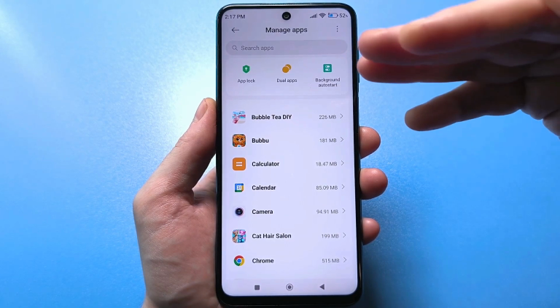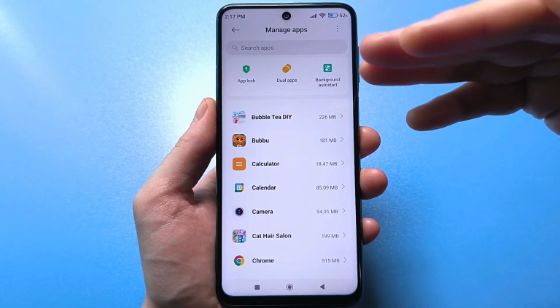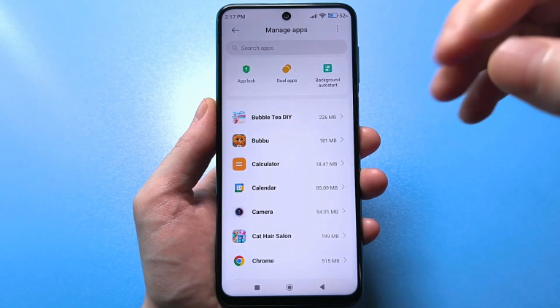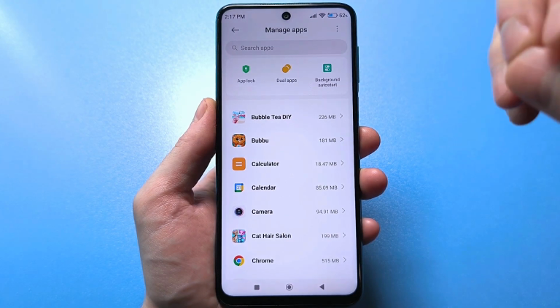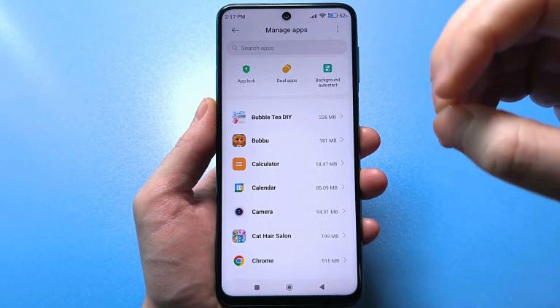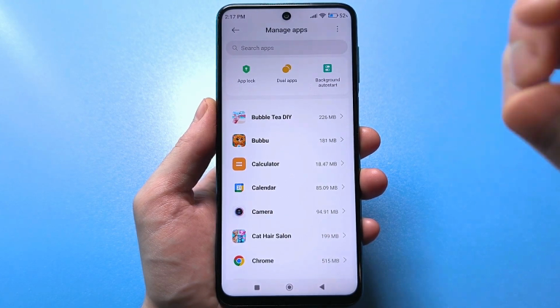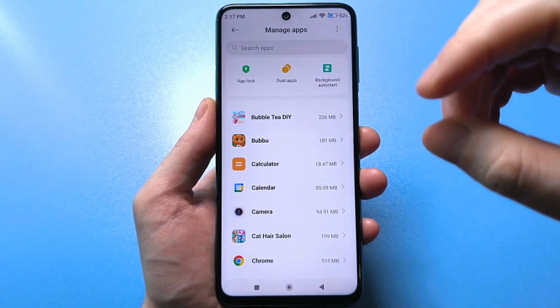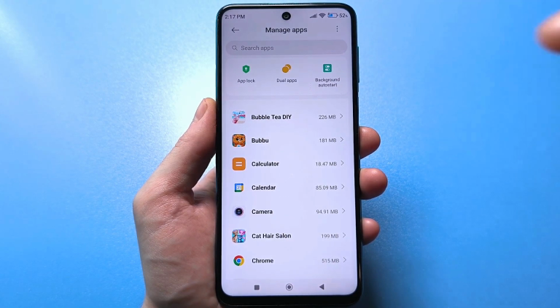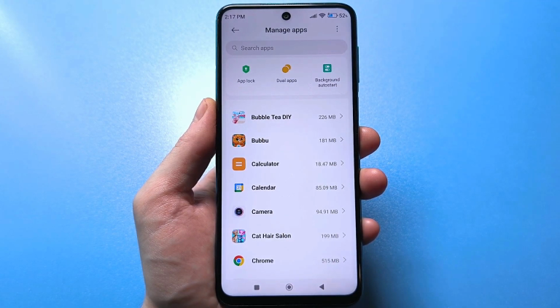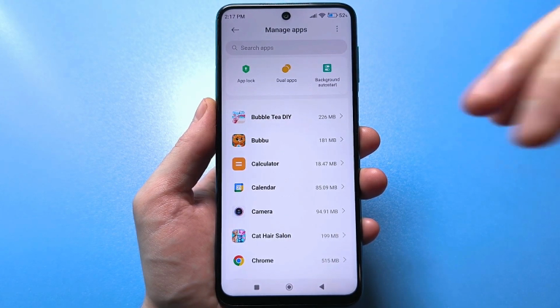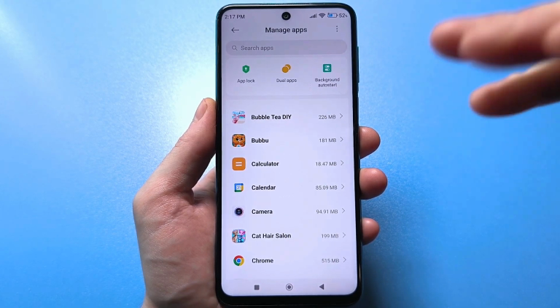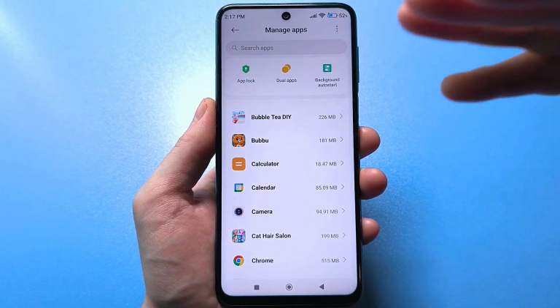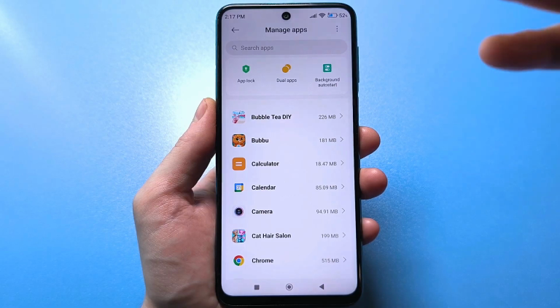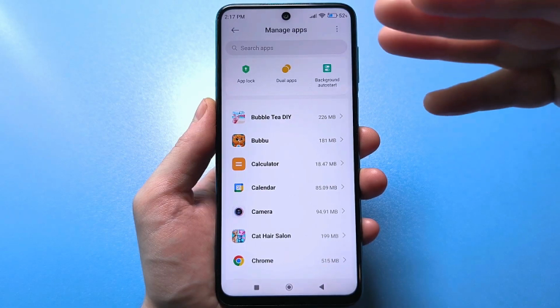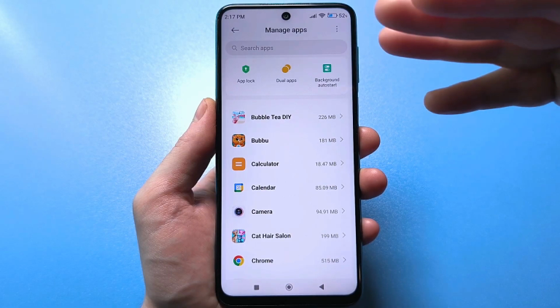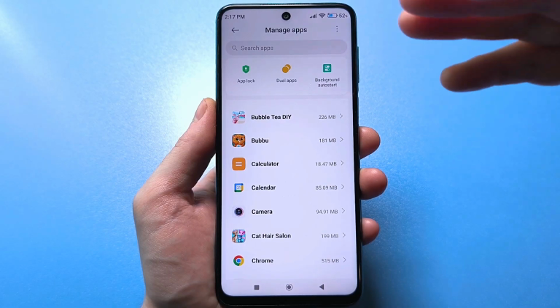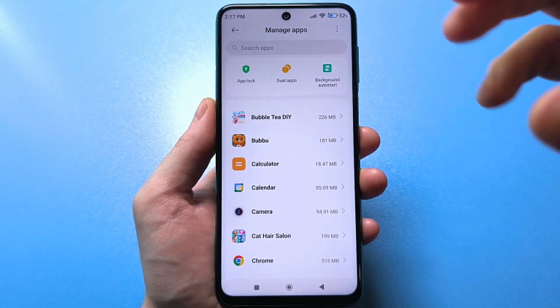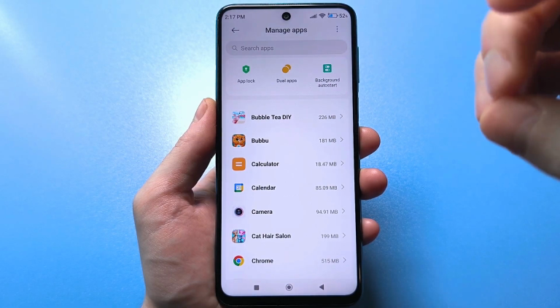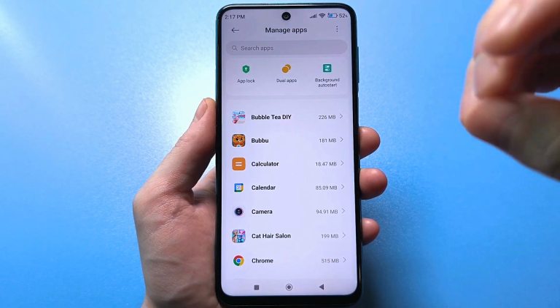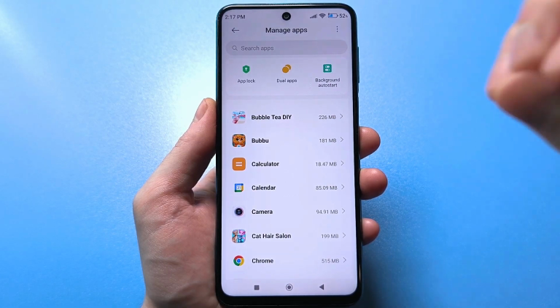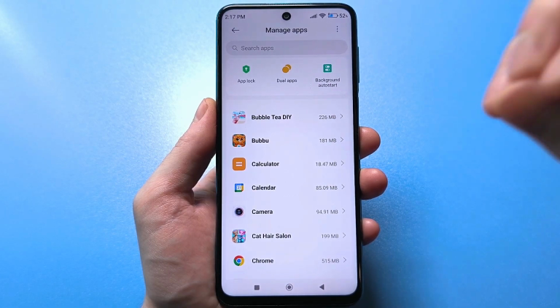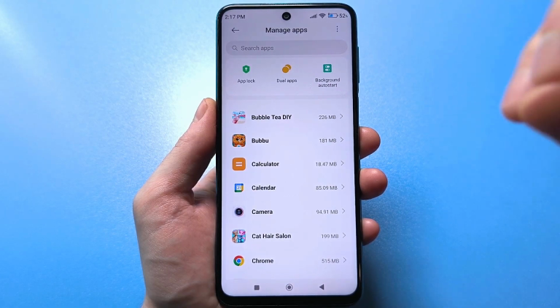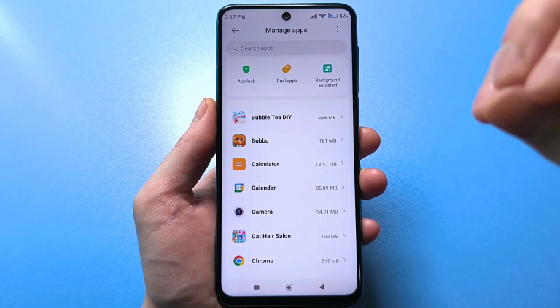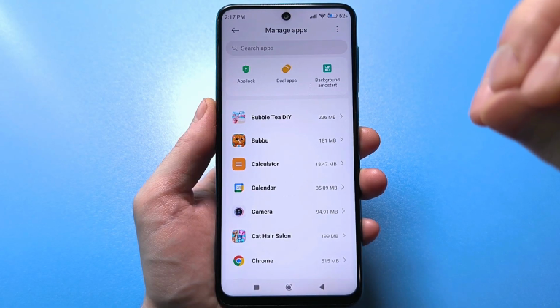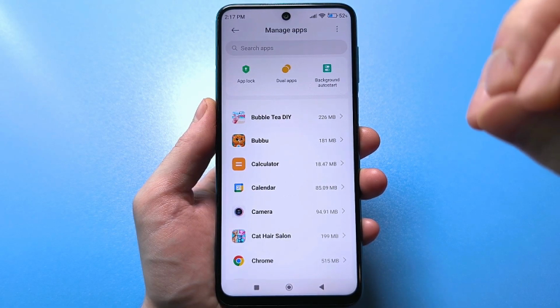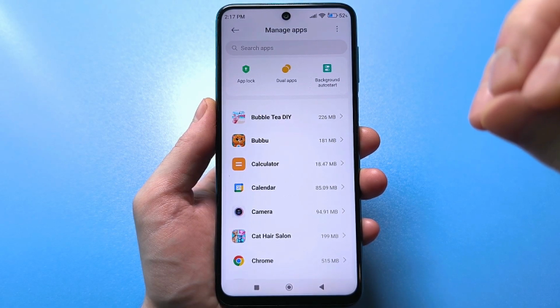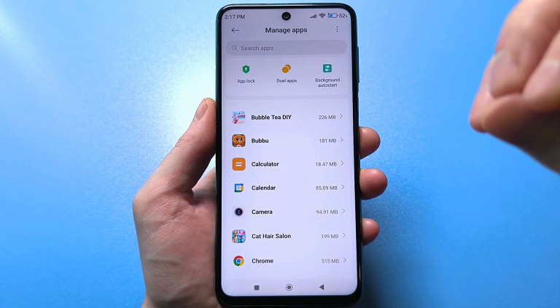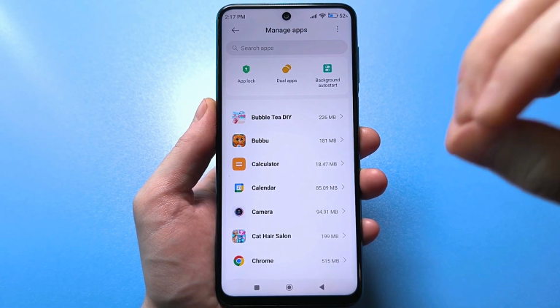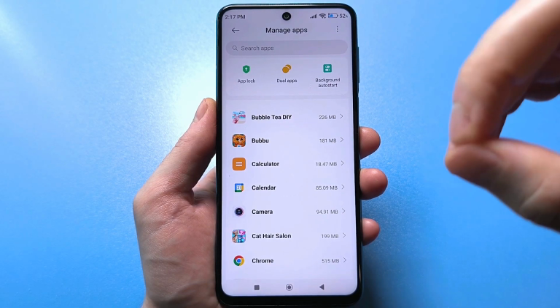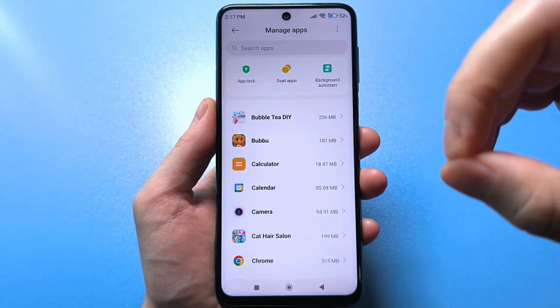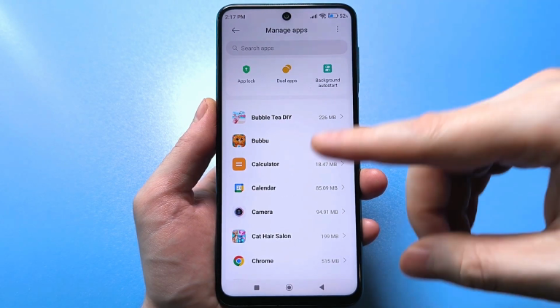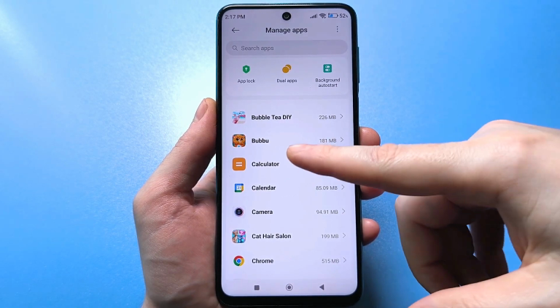It's hidden in a completely different menu — similar, but with more different settings. And now I'll show you.